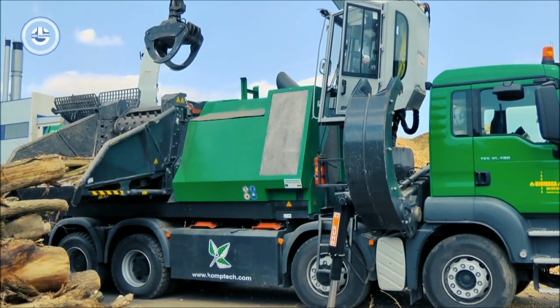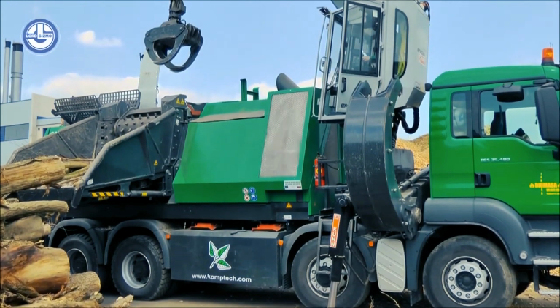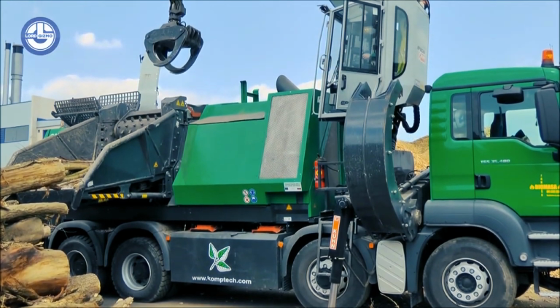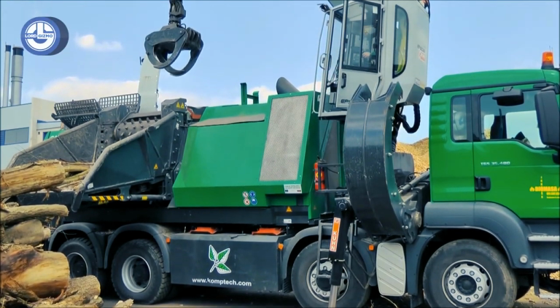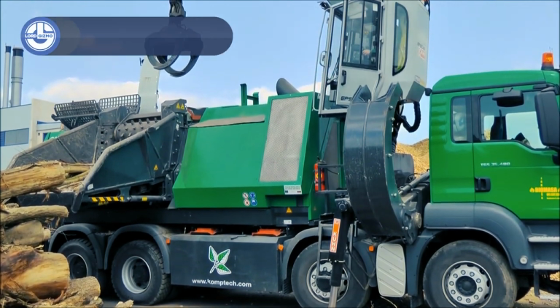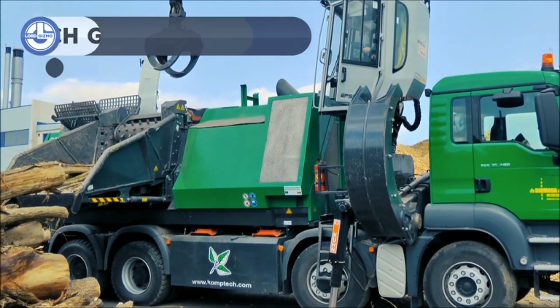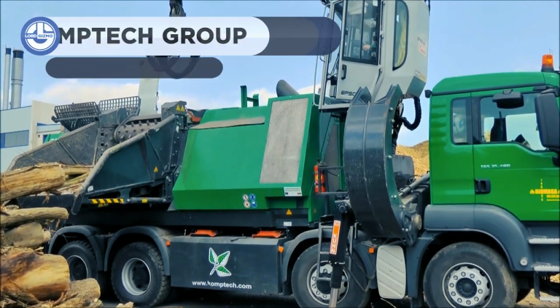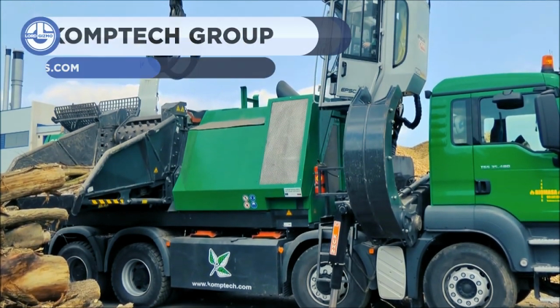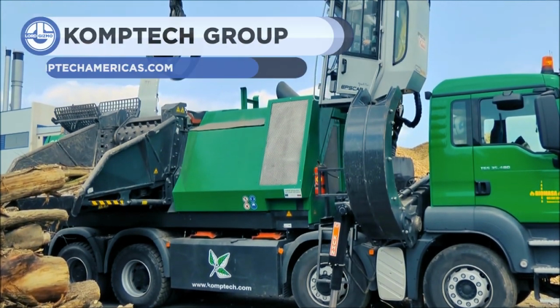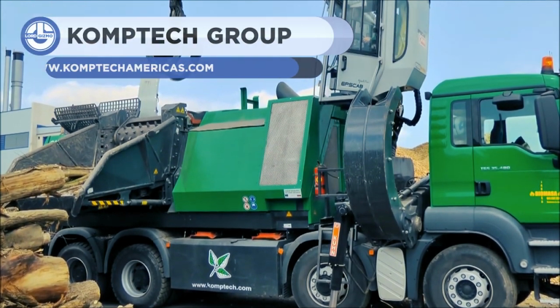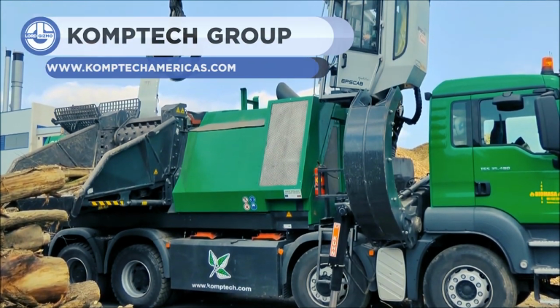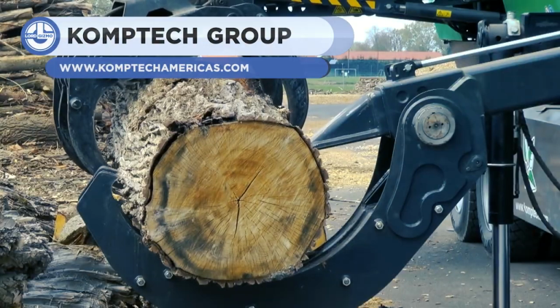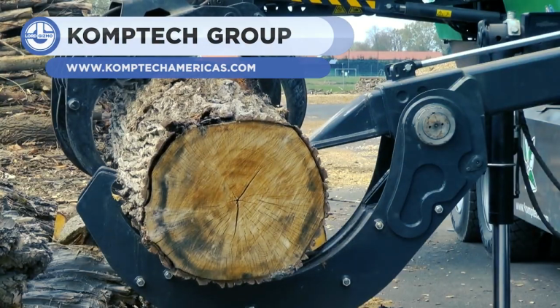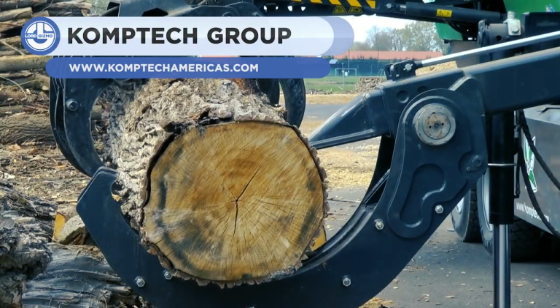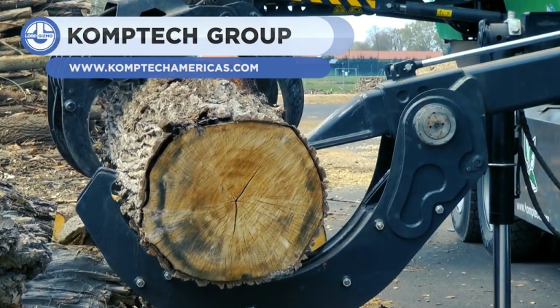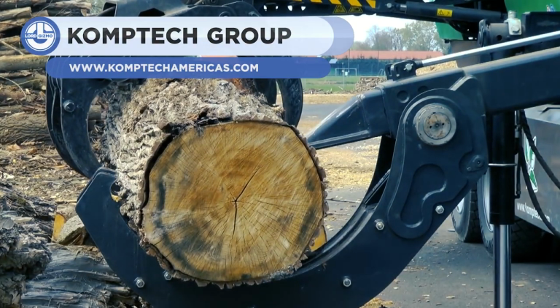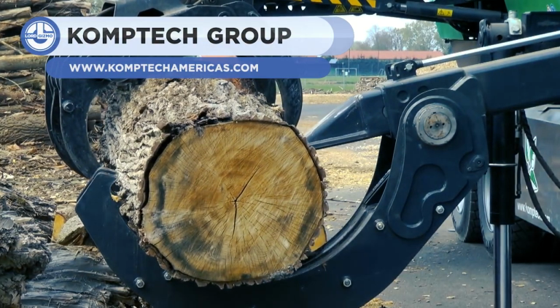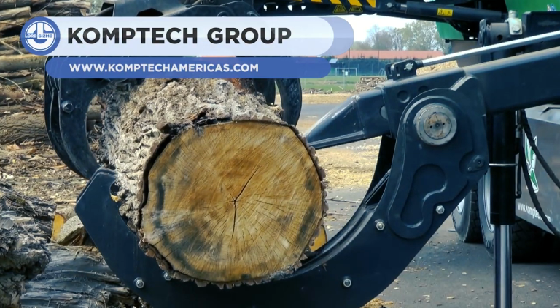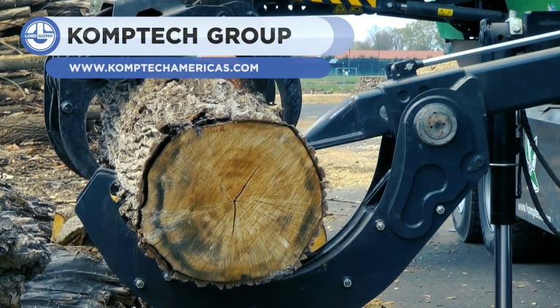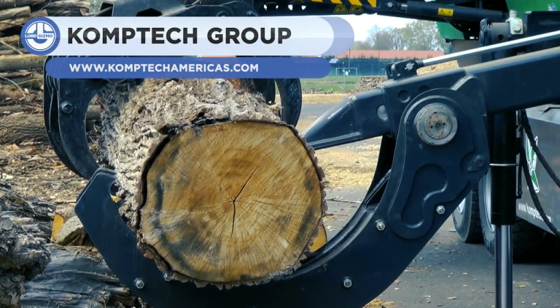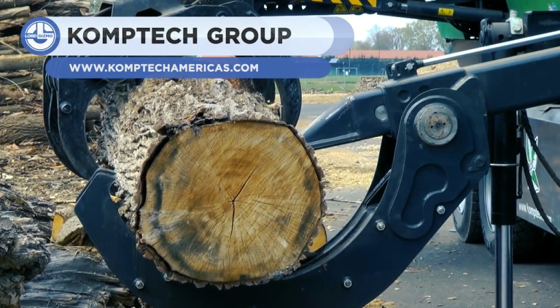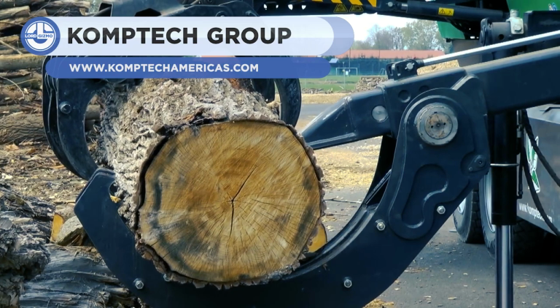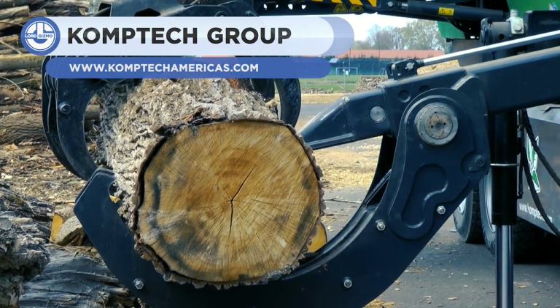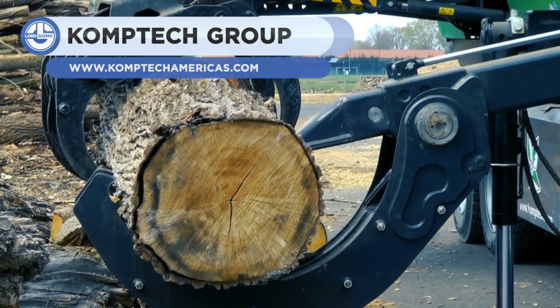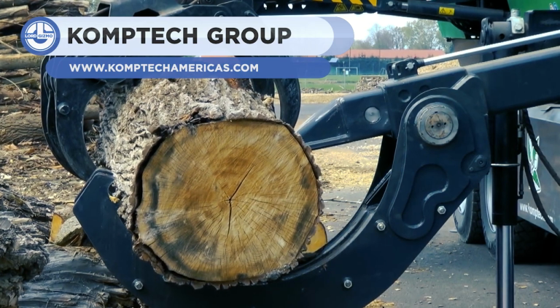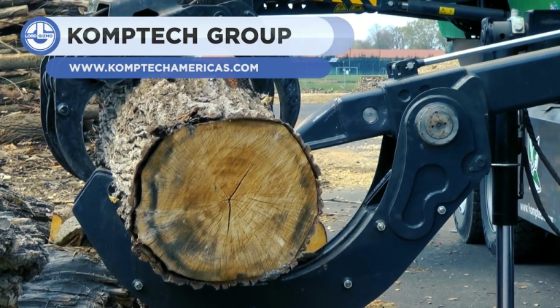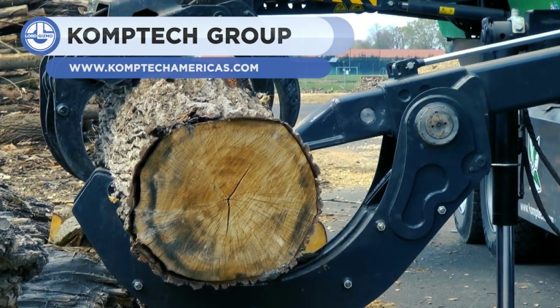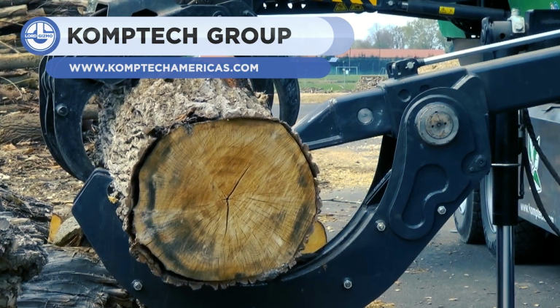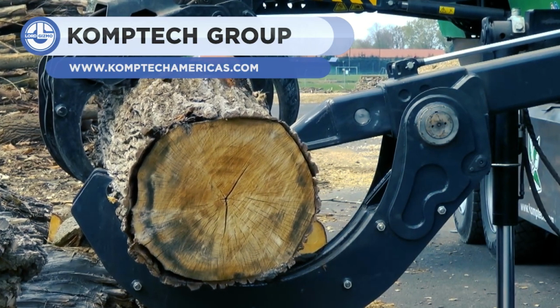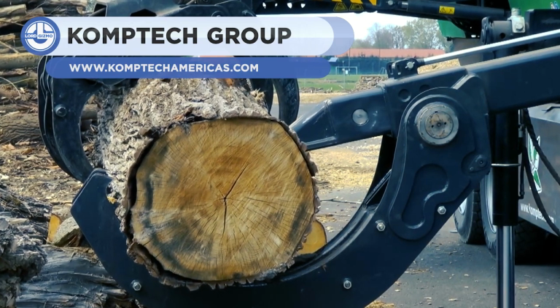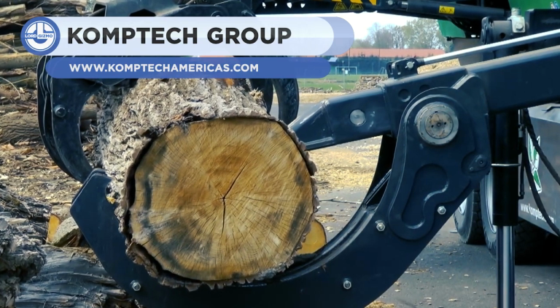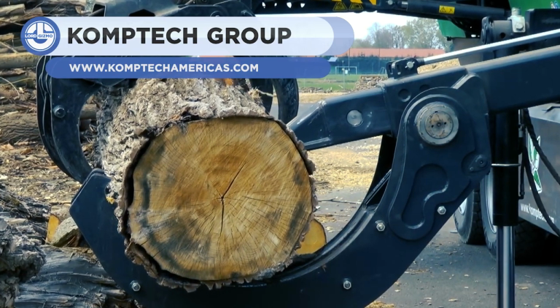First up is the Comtec Wood Shredder. No matter how much wood you have, it'll break it down into a fine particulate.